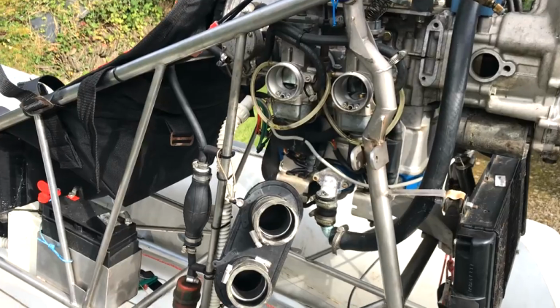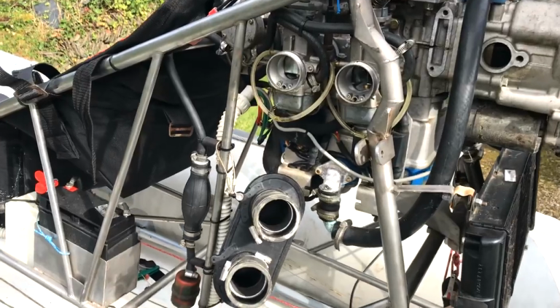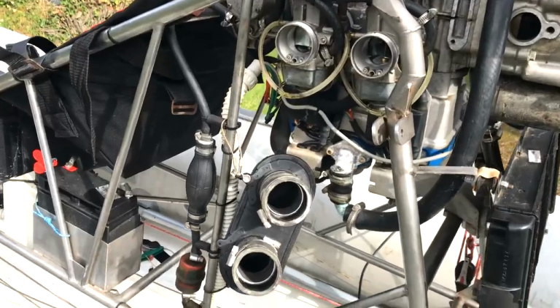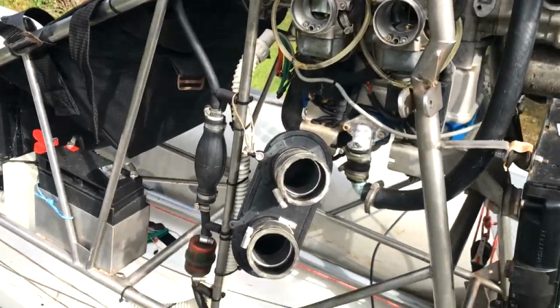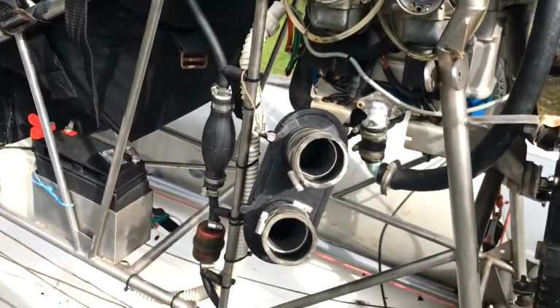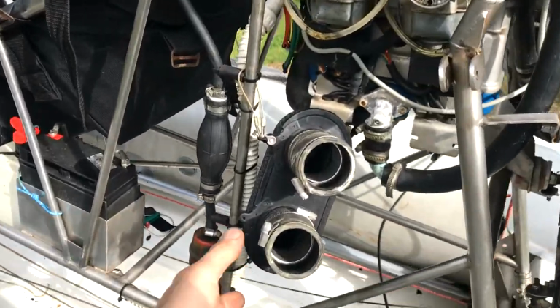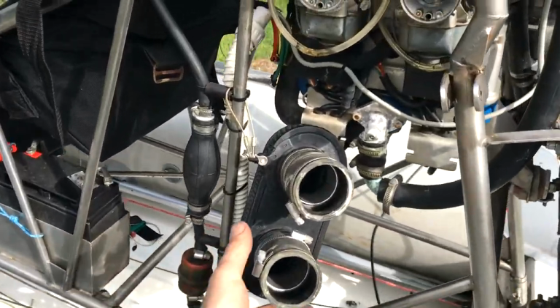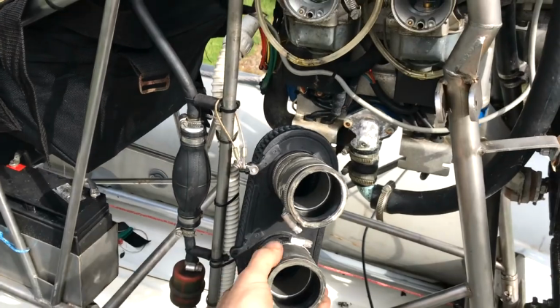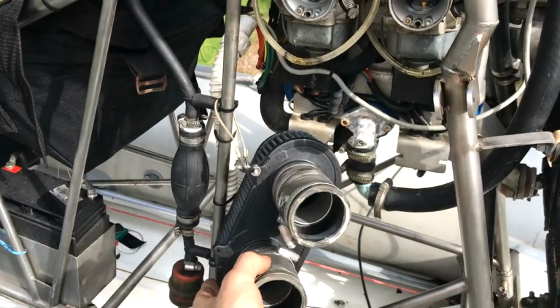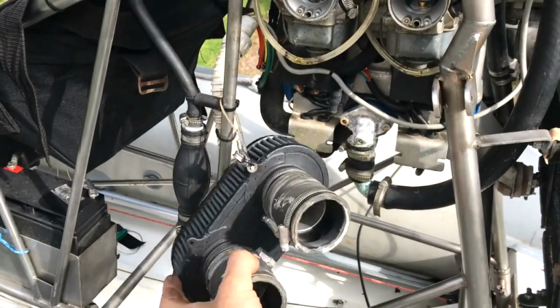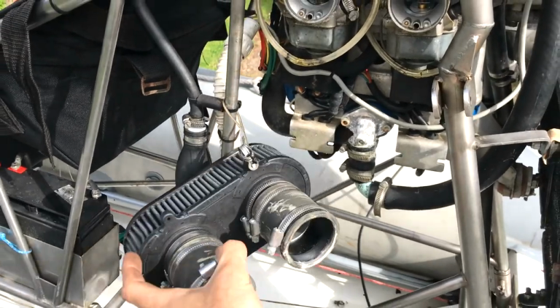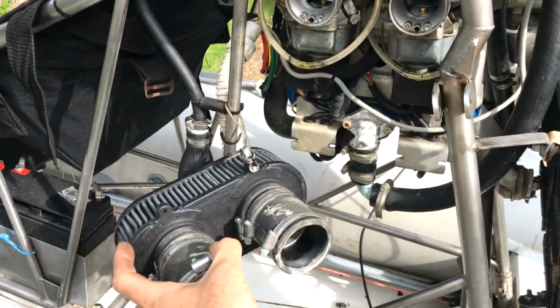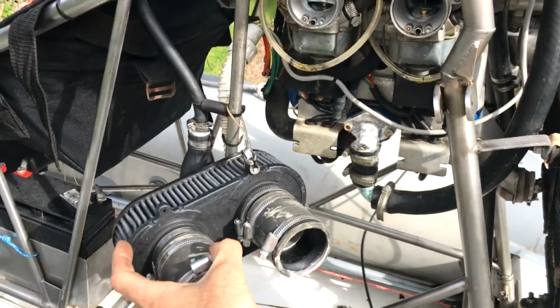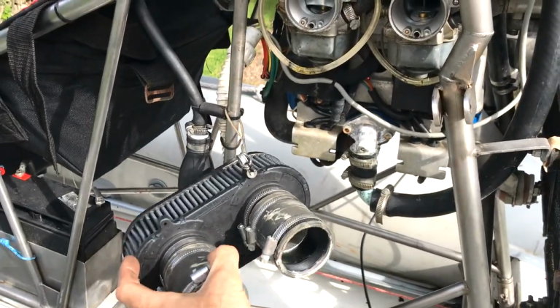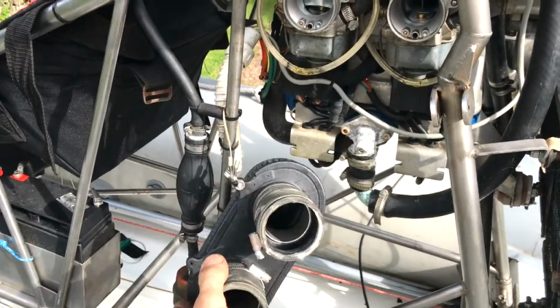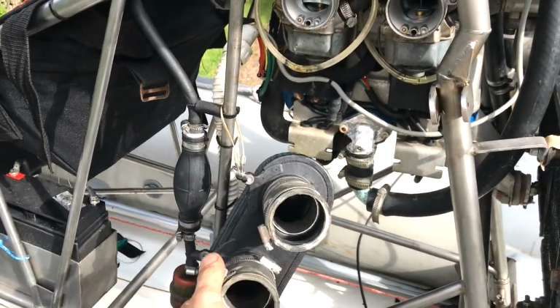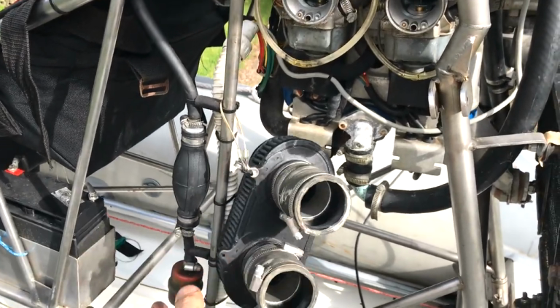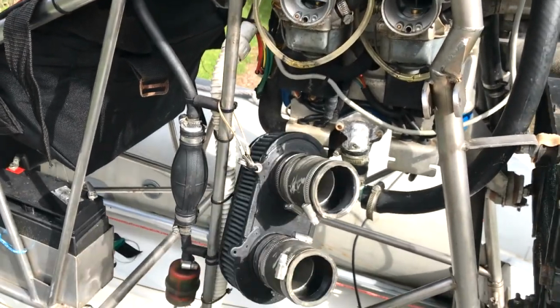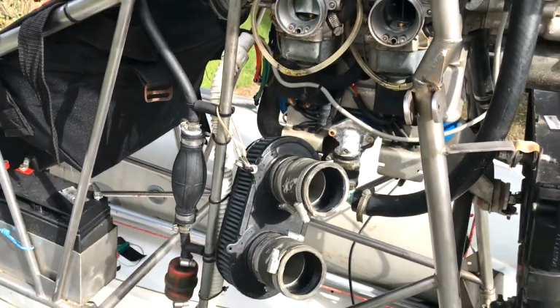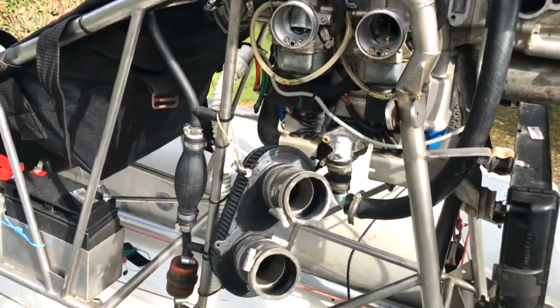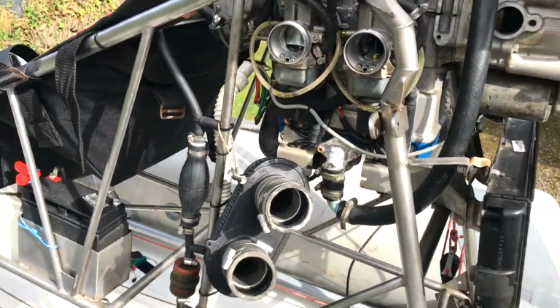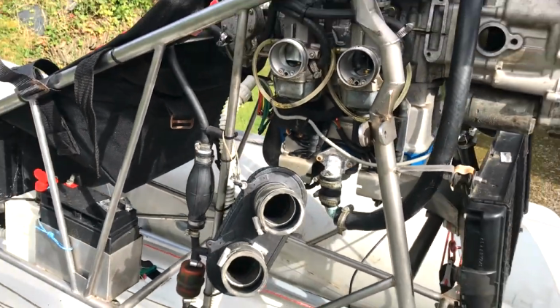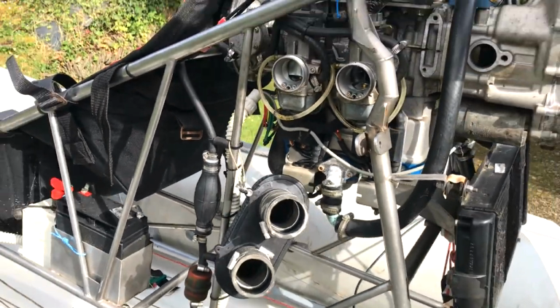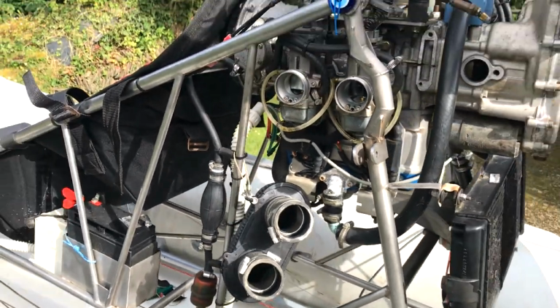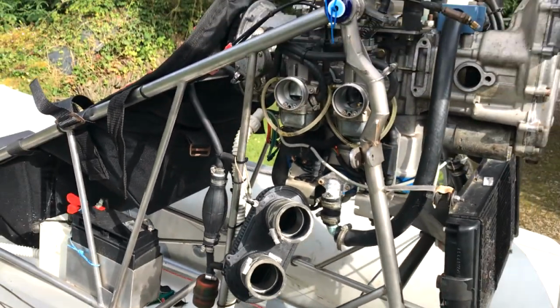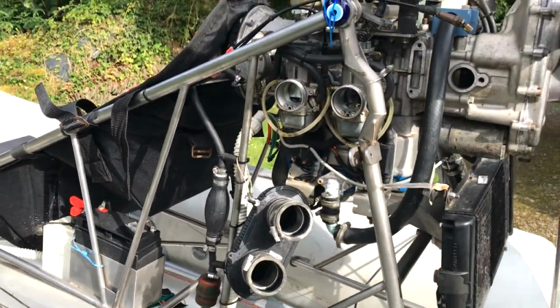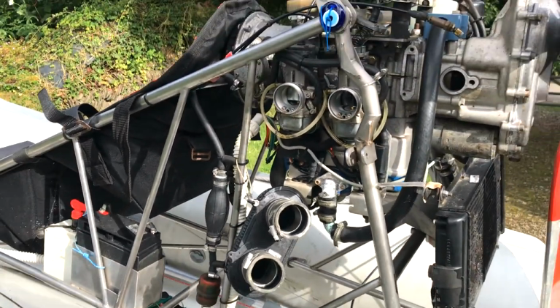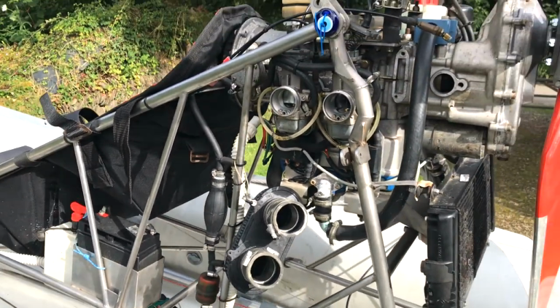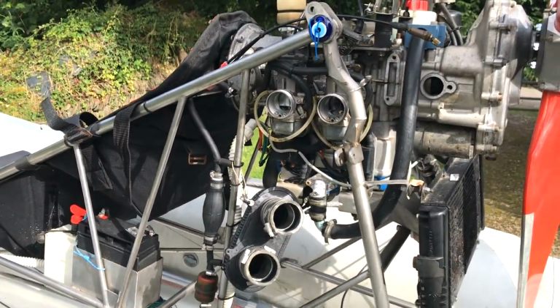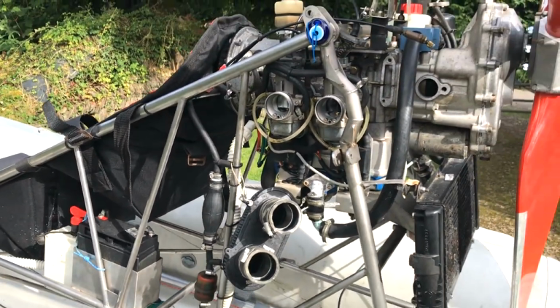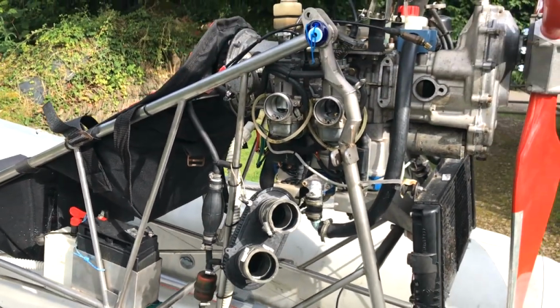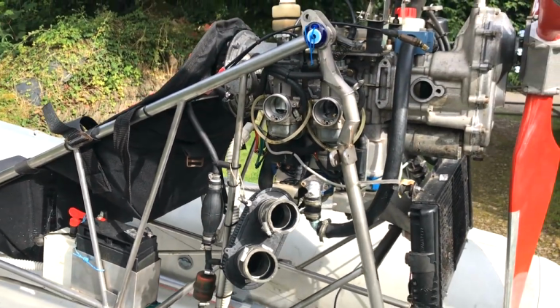Here's one thing I like about all those safety cables: when you work on it, you can't lose anything.